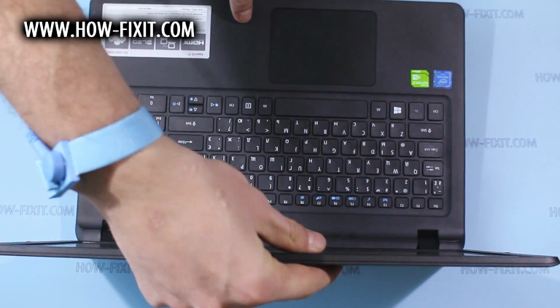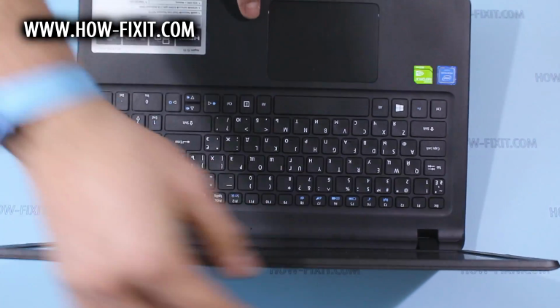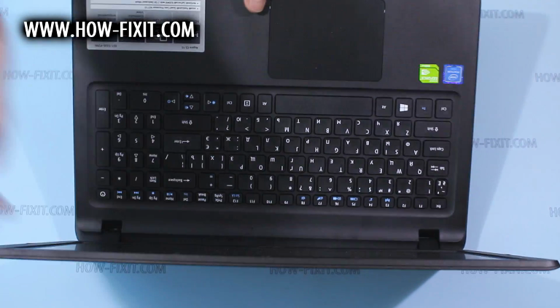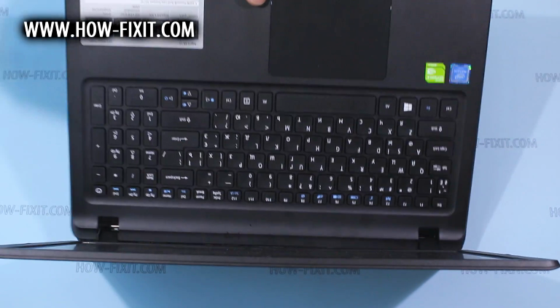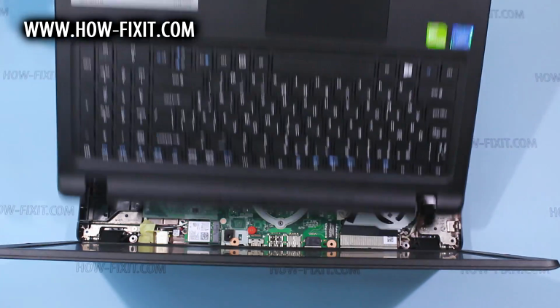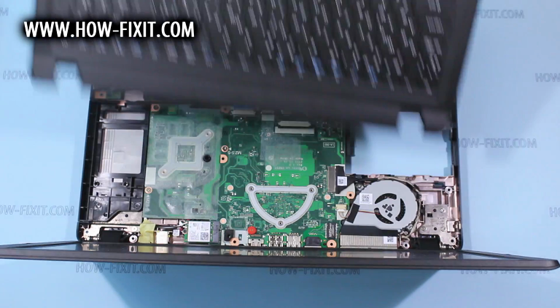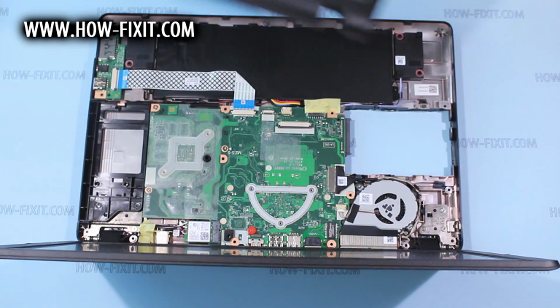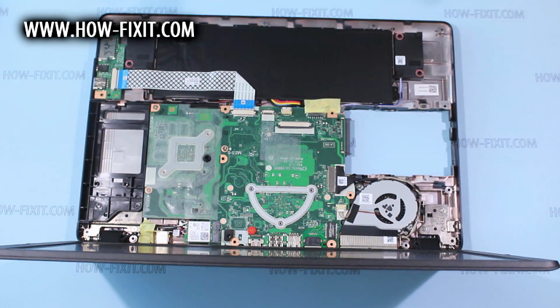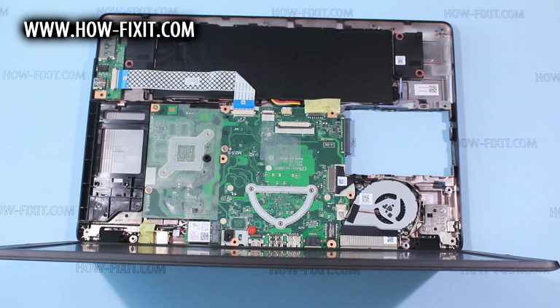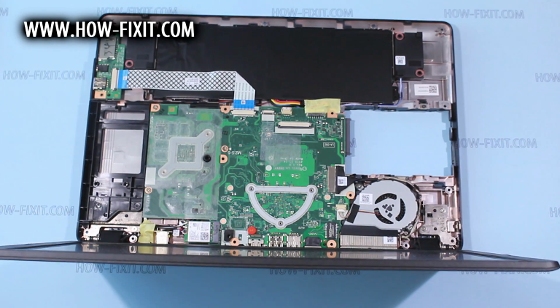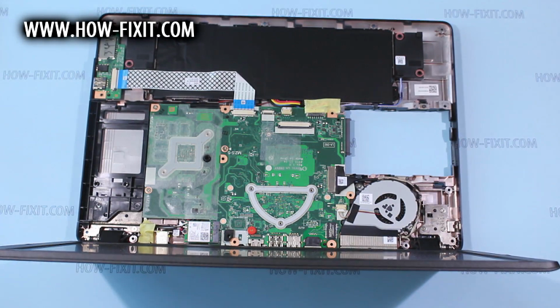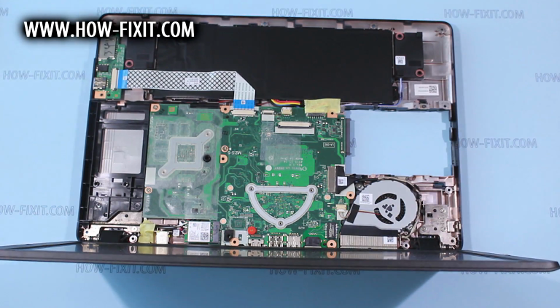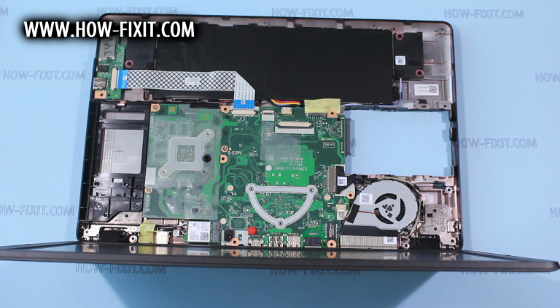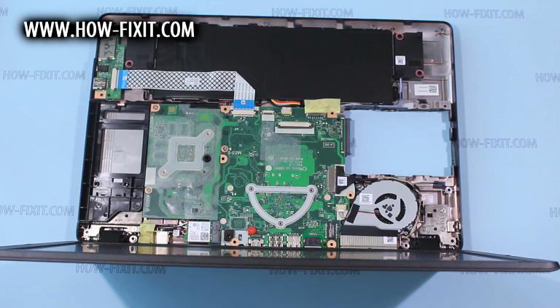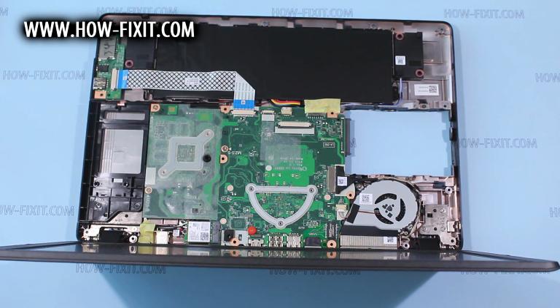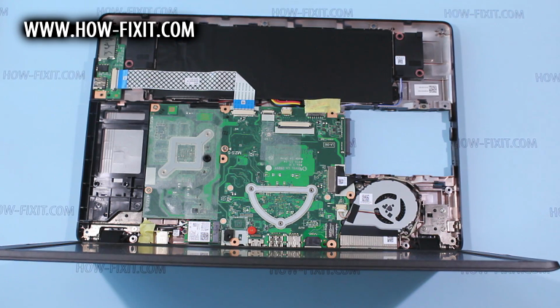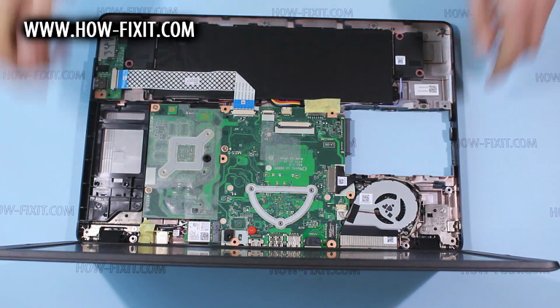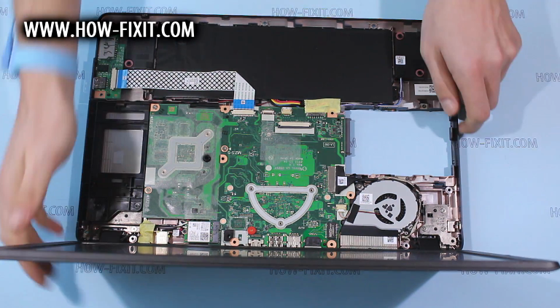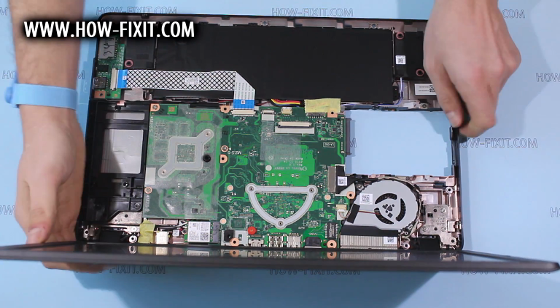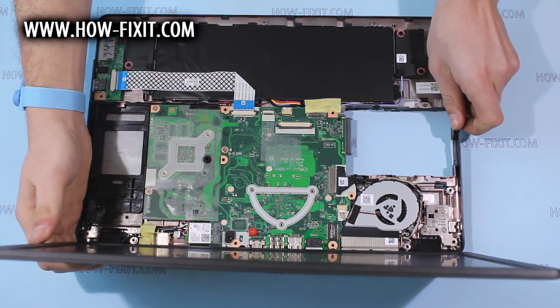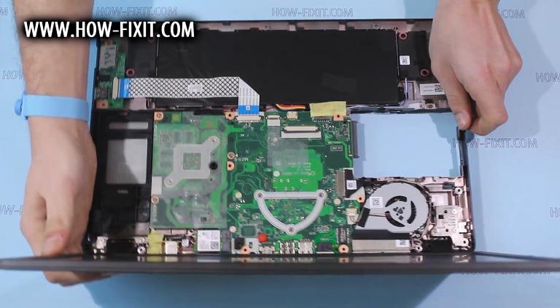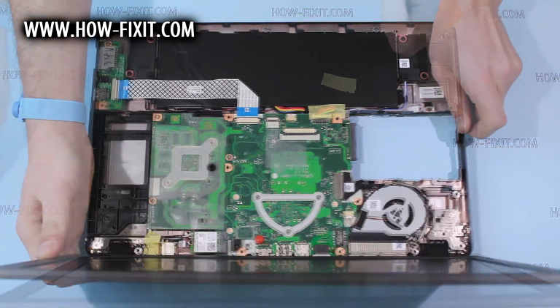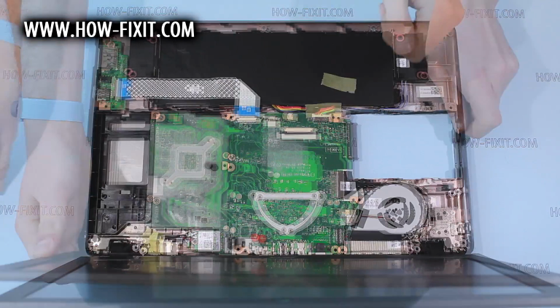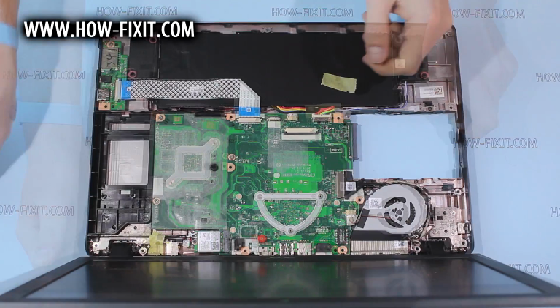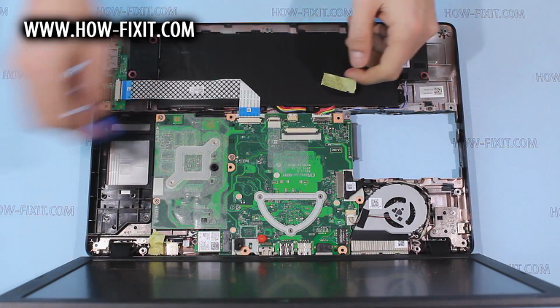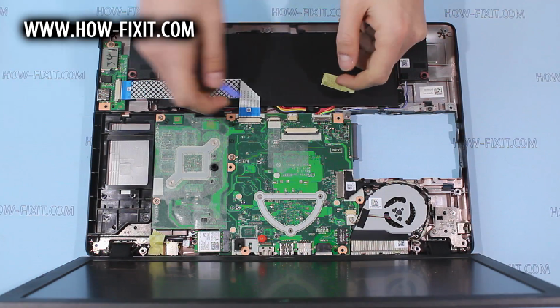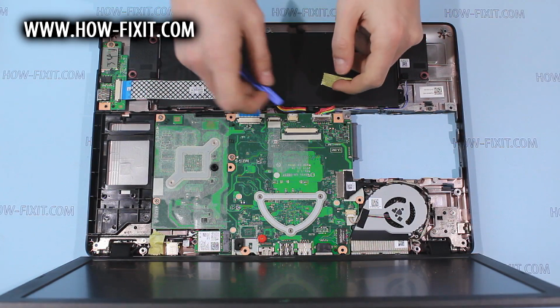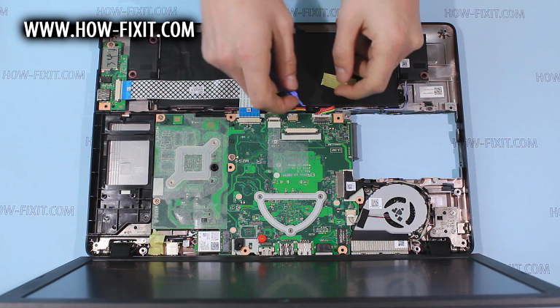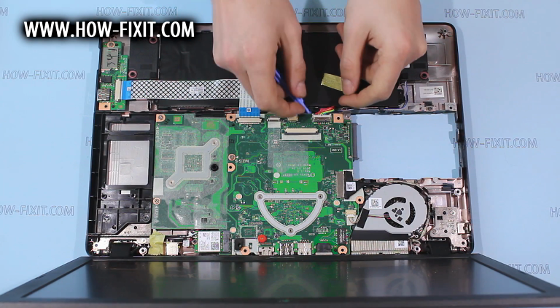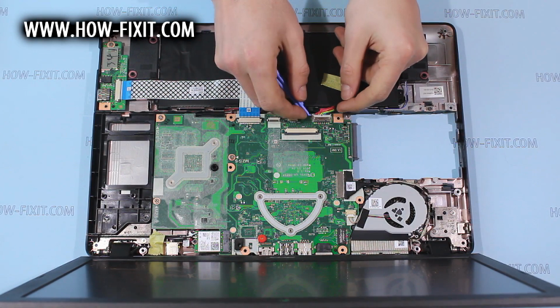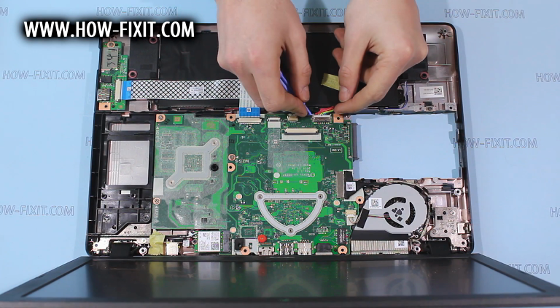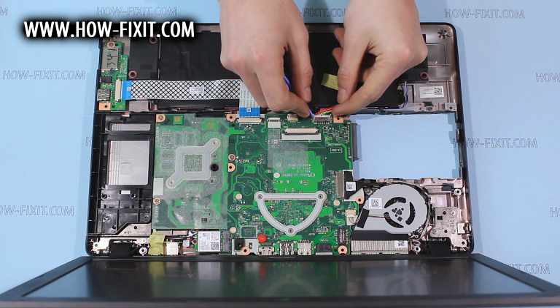And remove the top case. Unplug the battery cable.